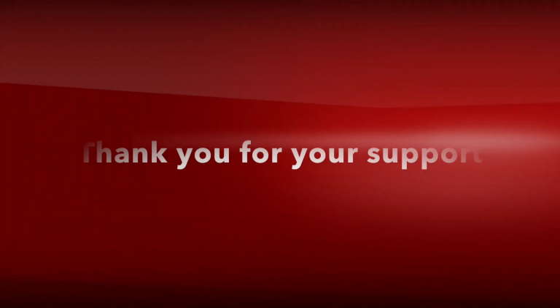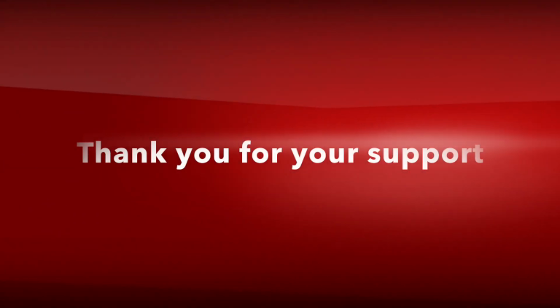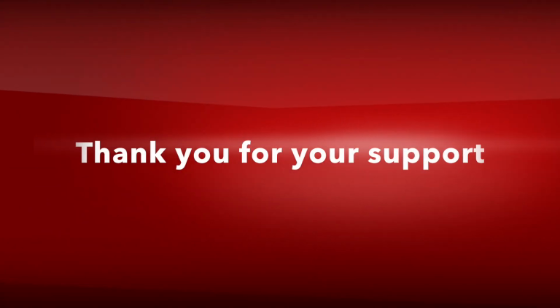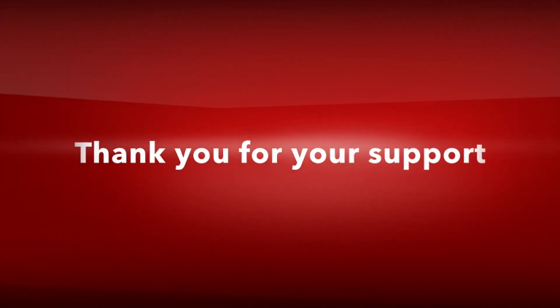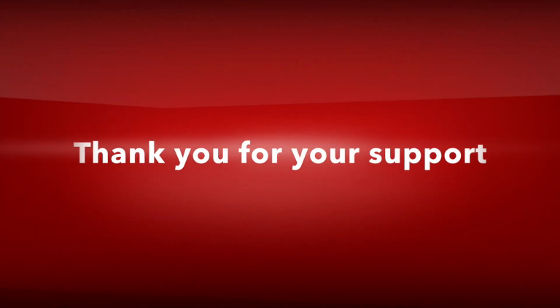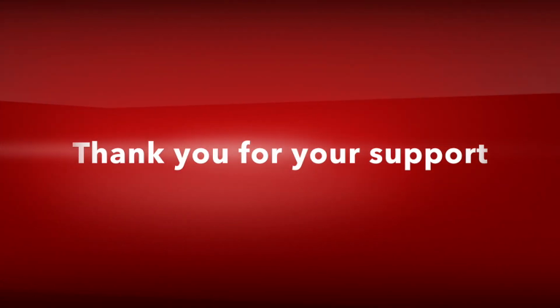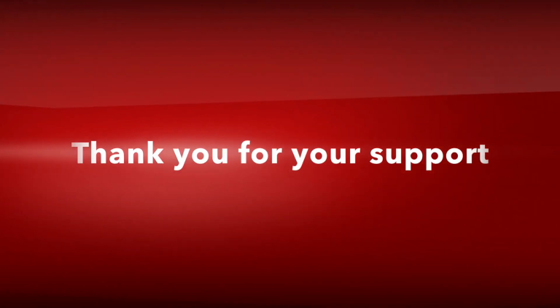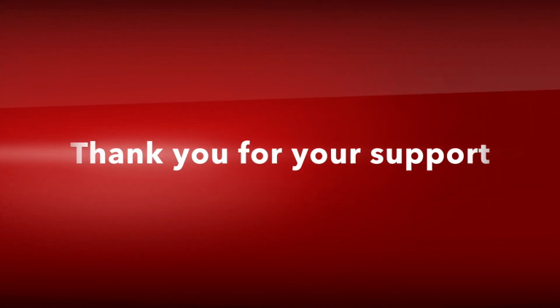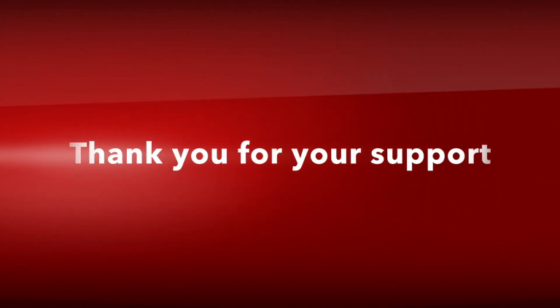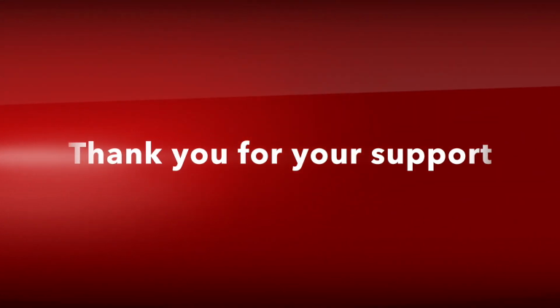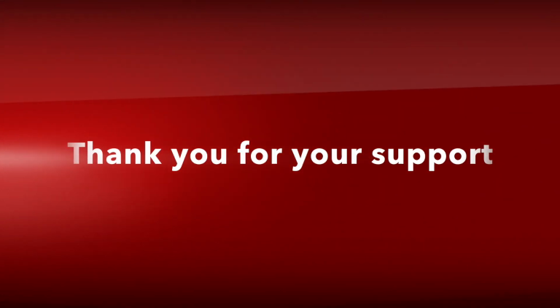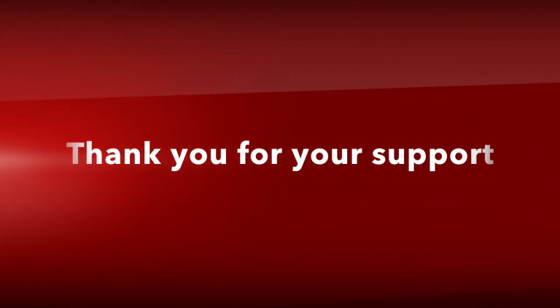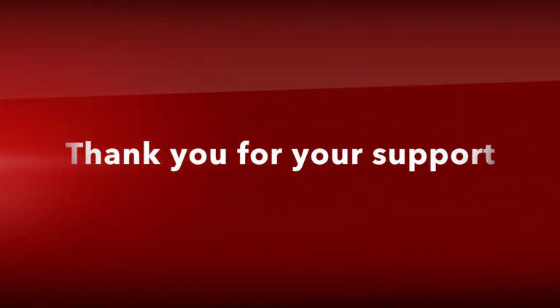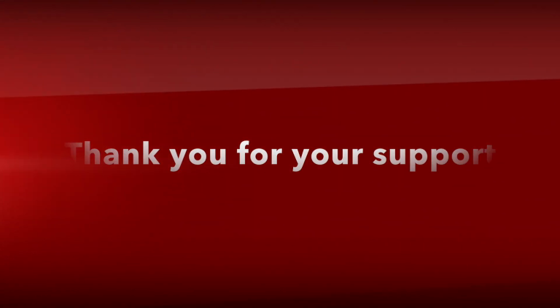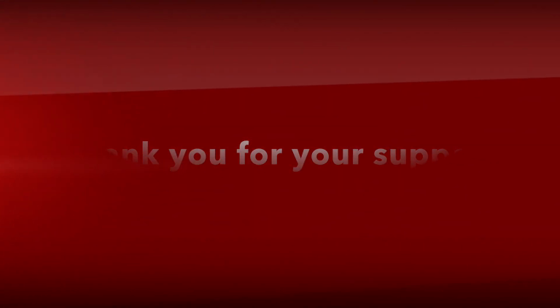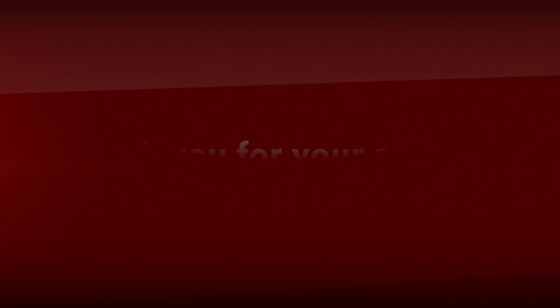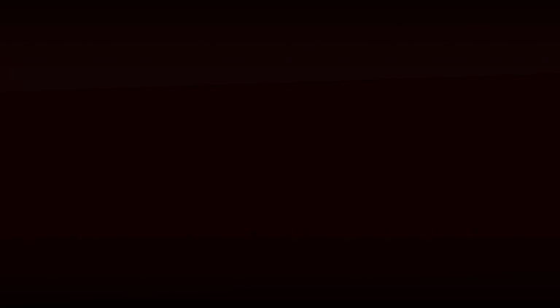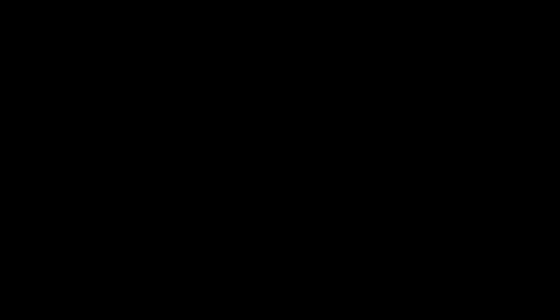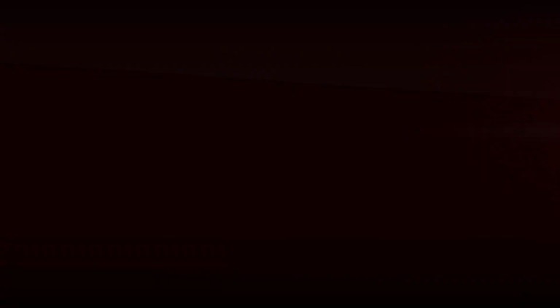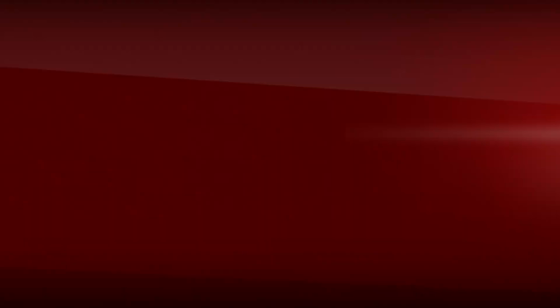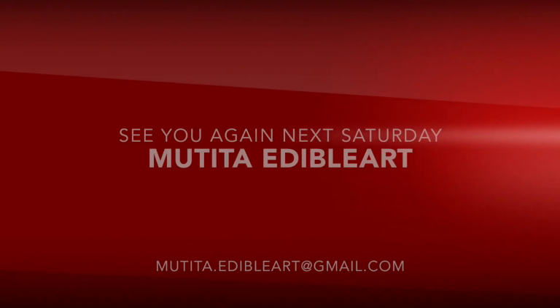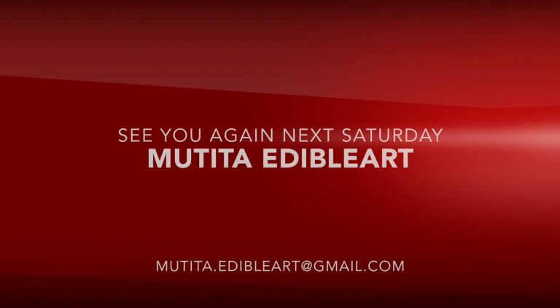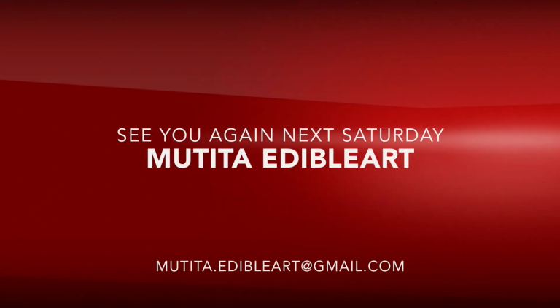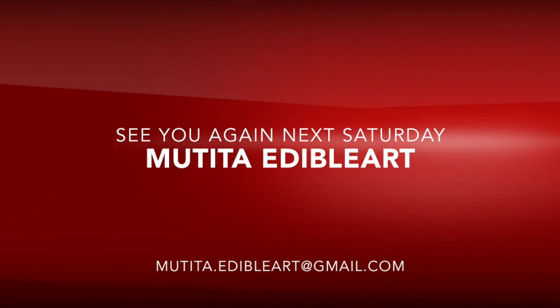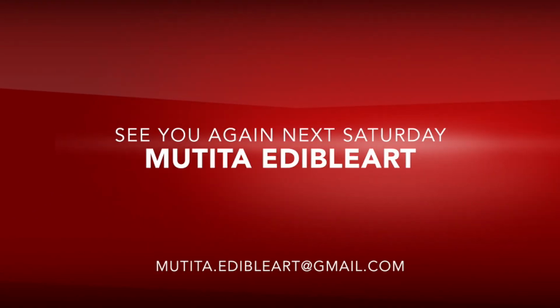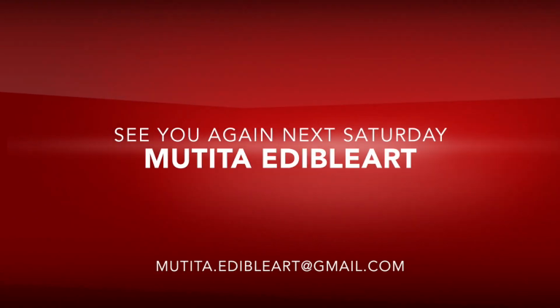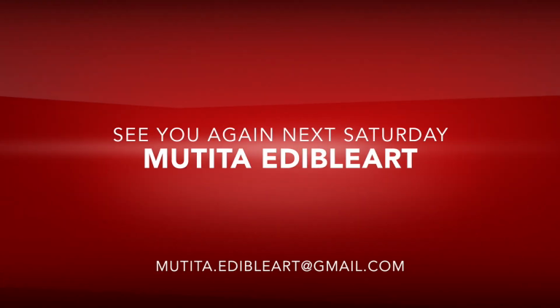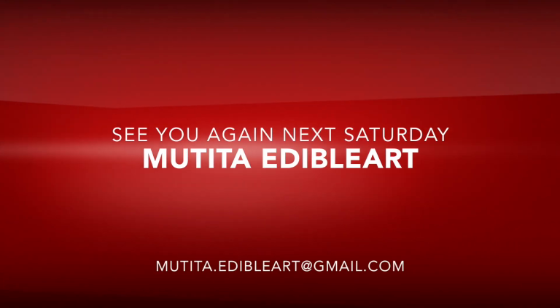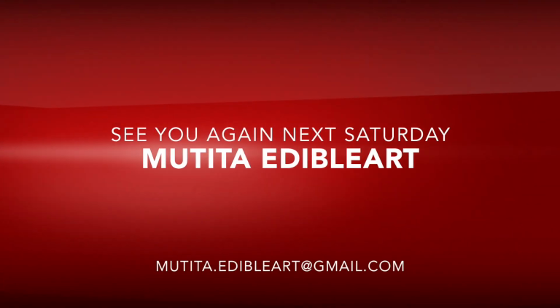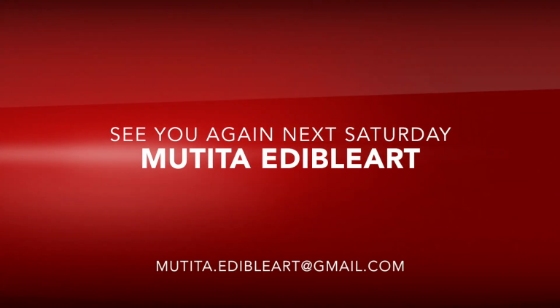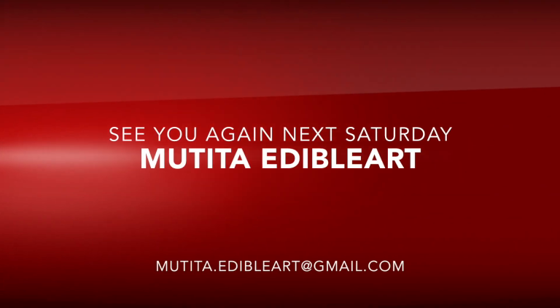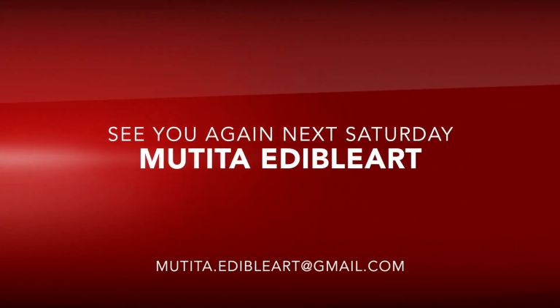Thank you very much for your support. See you again next Saturday. Bye bye.